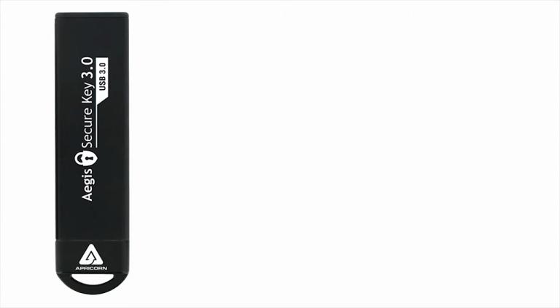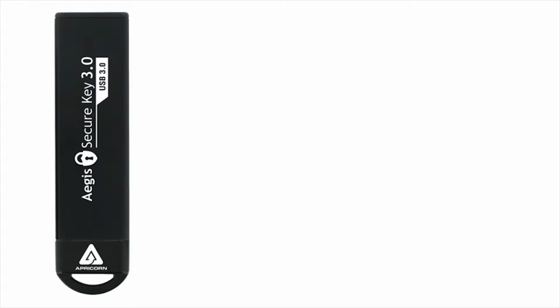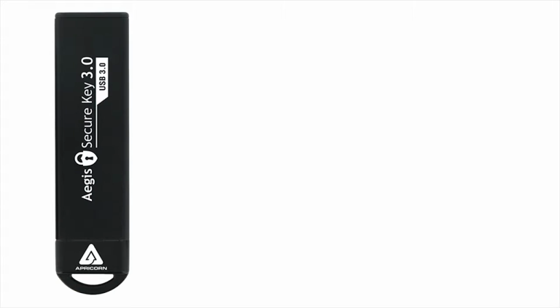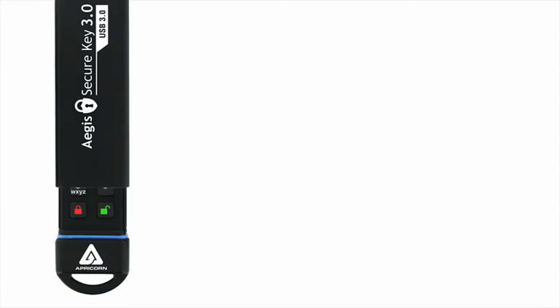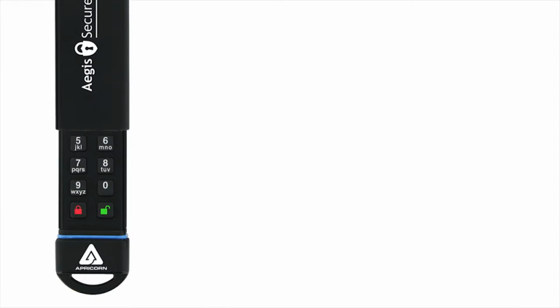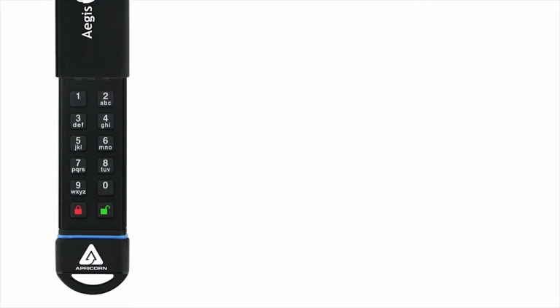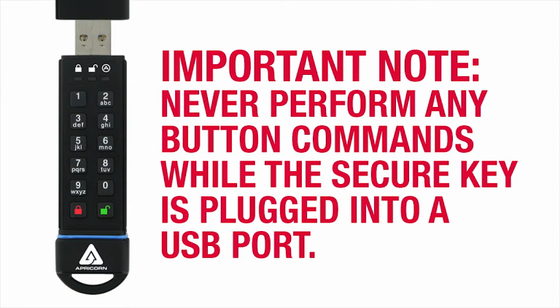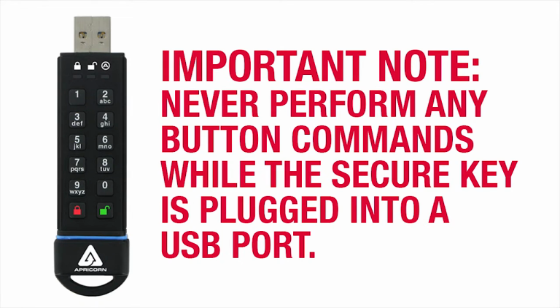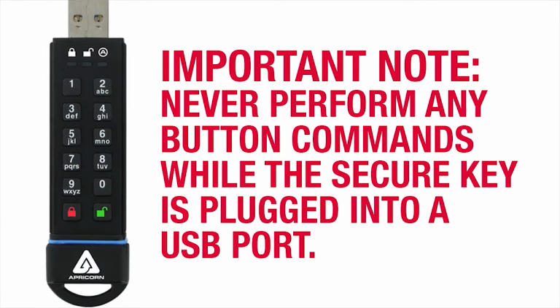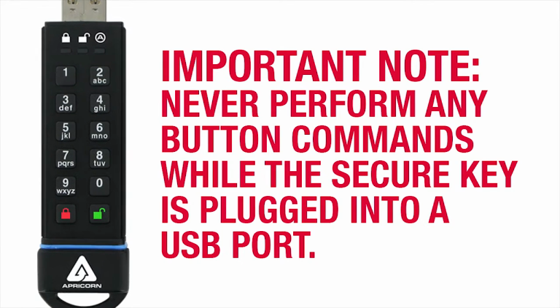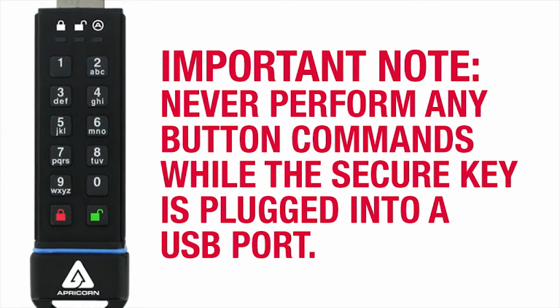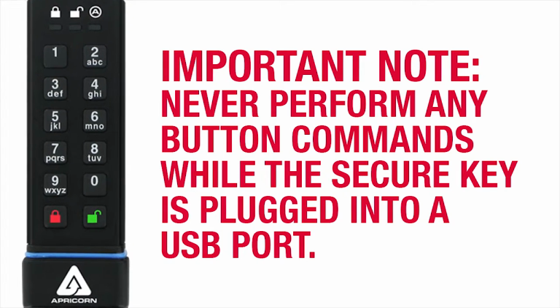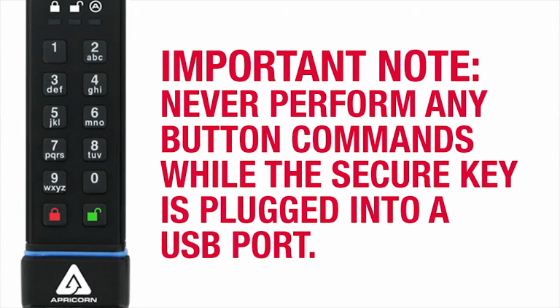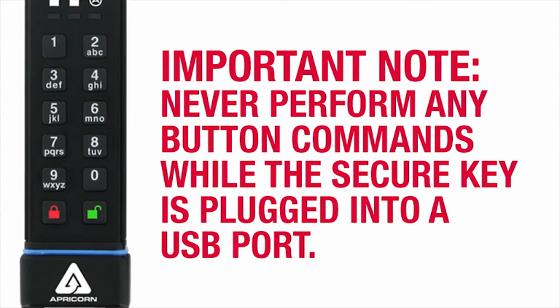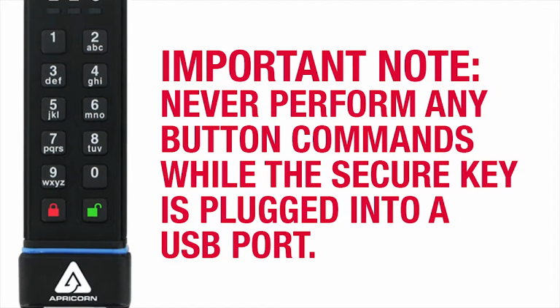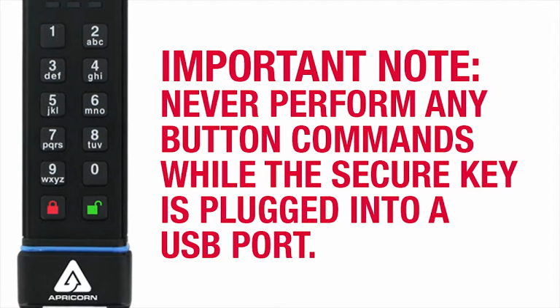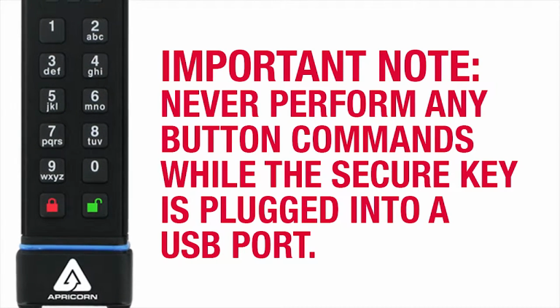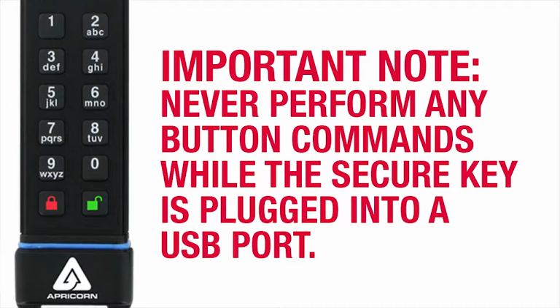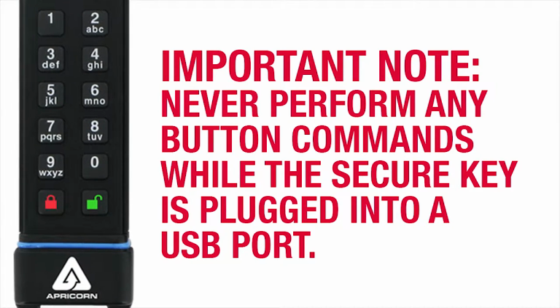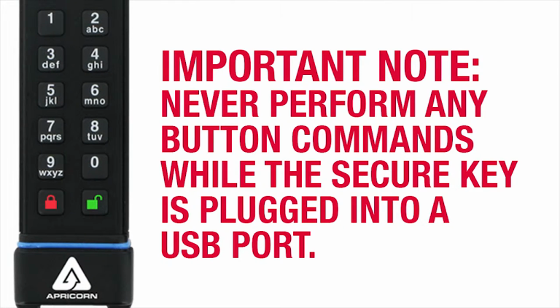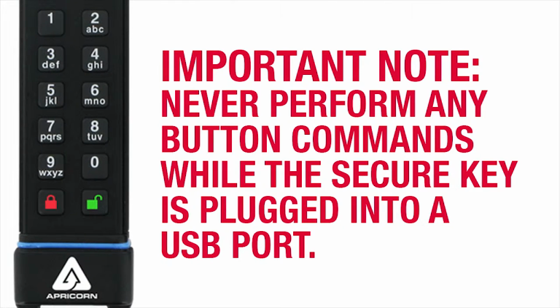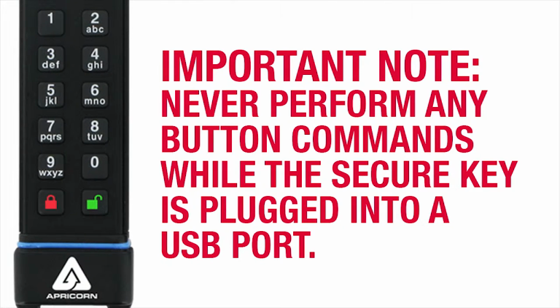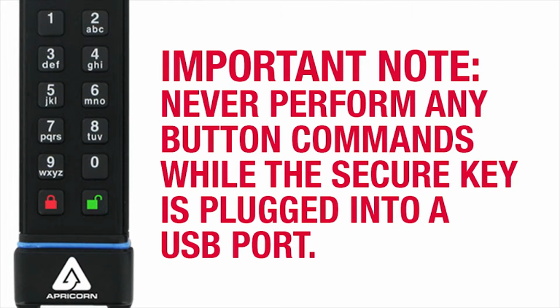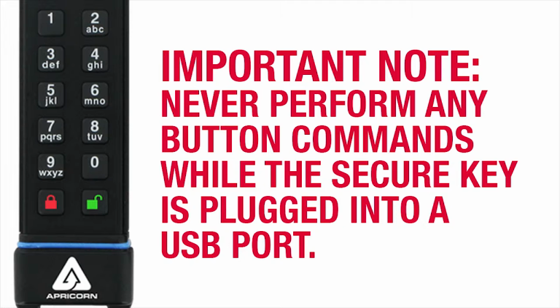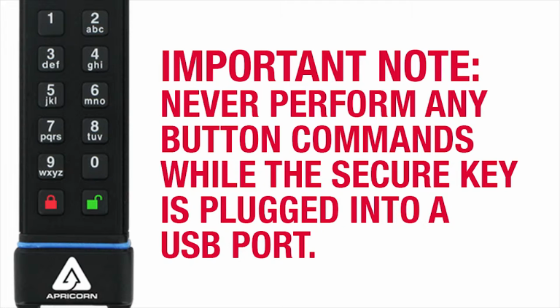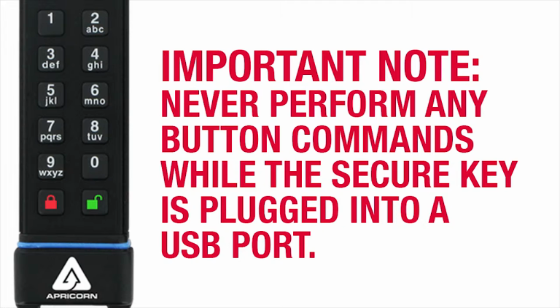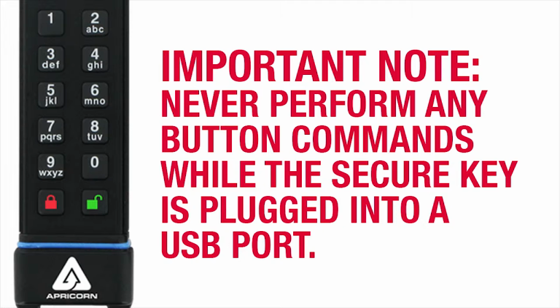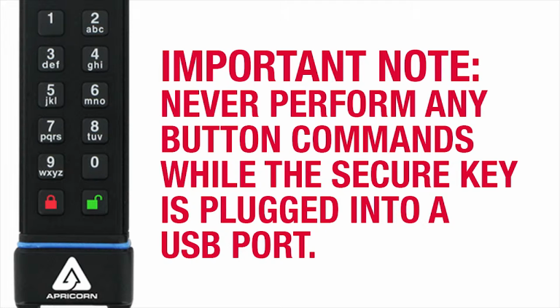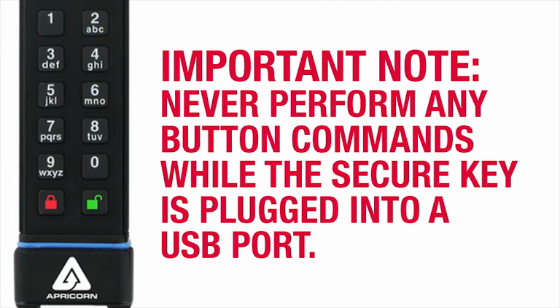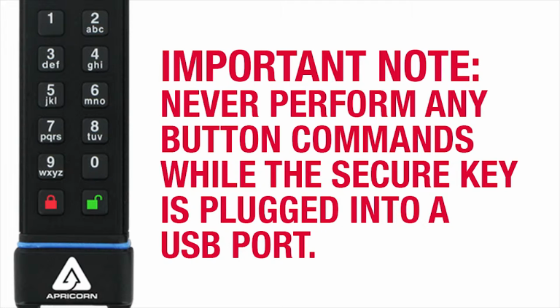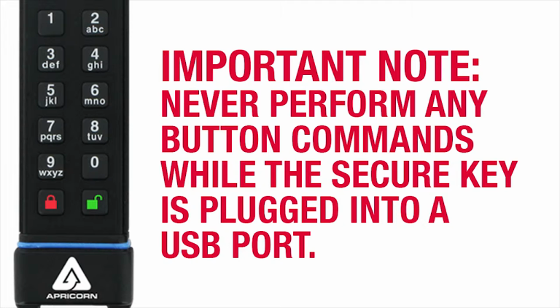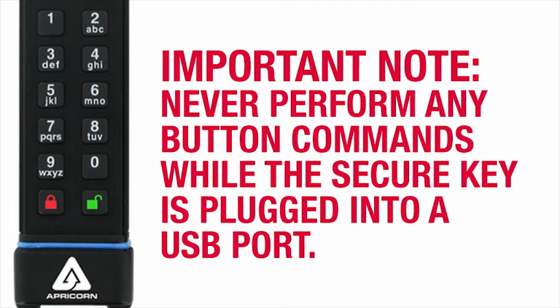Before we start, it's important to reiterate that the key commands should never be performed when the SecureKey is plugged into a USB port — never.